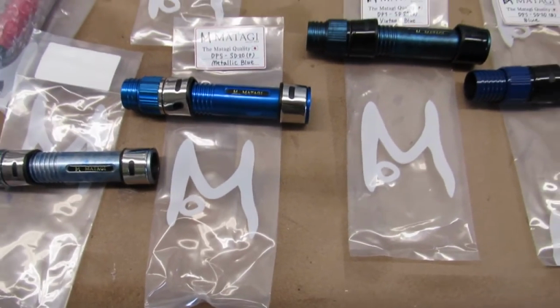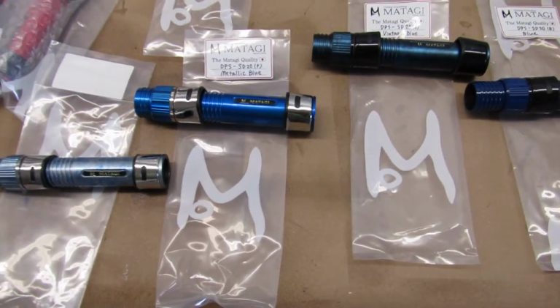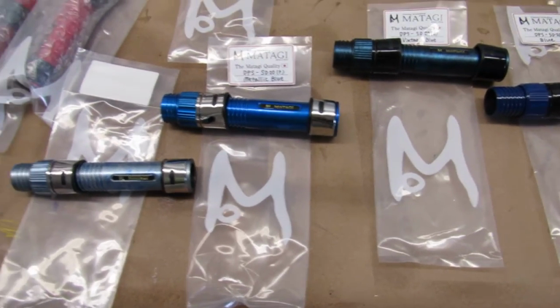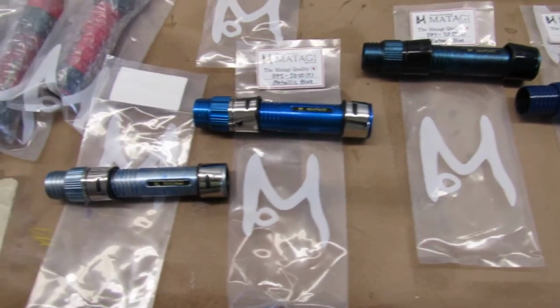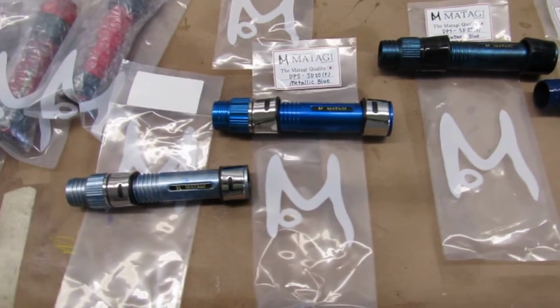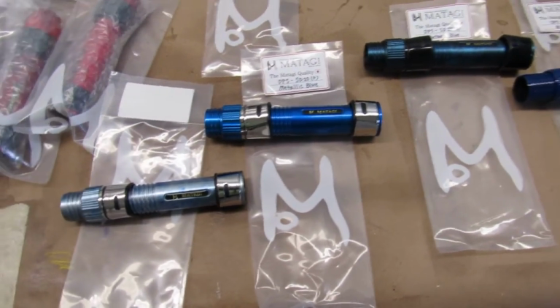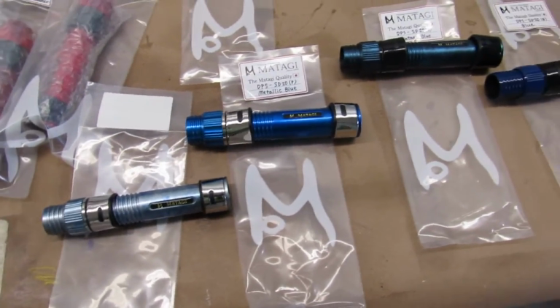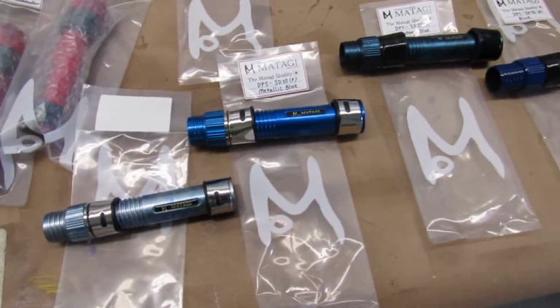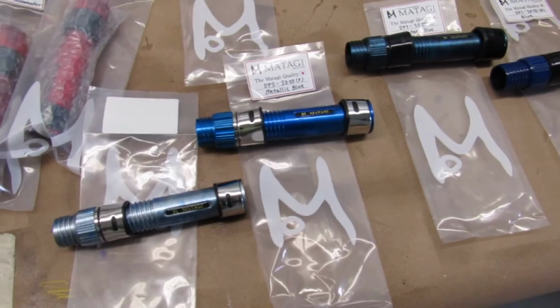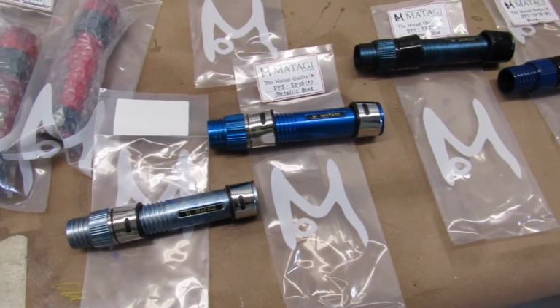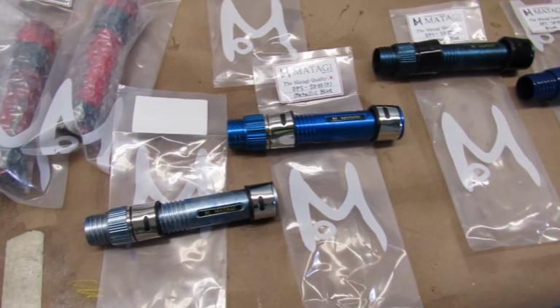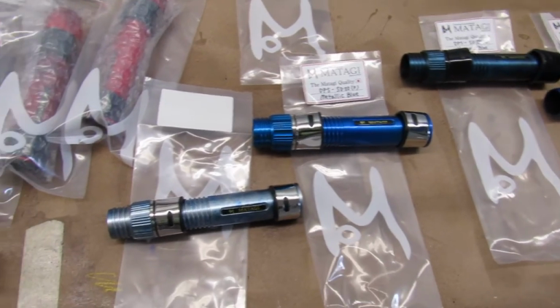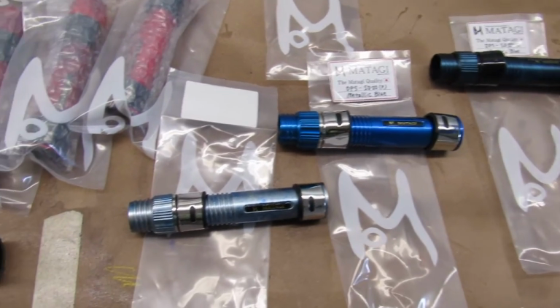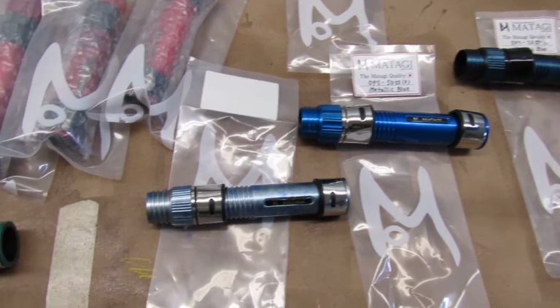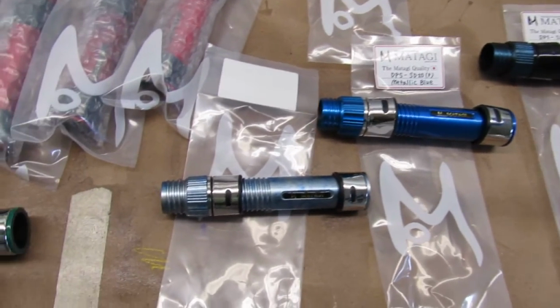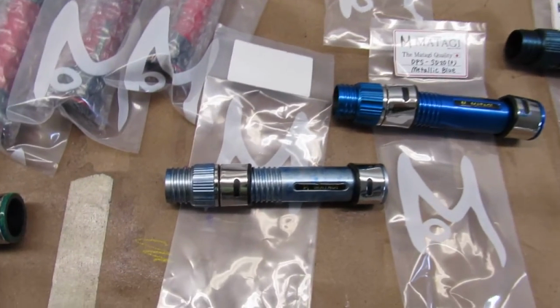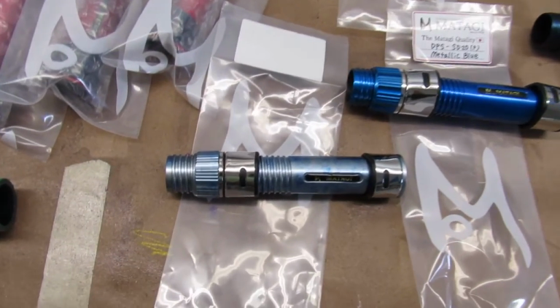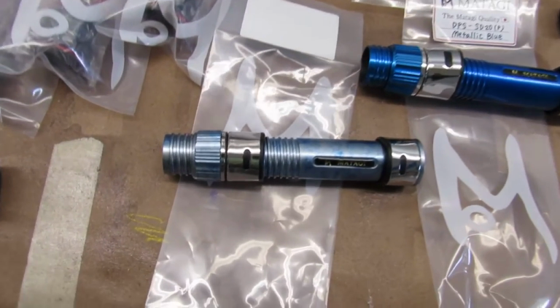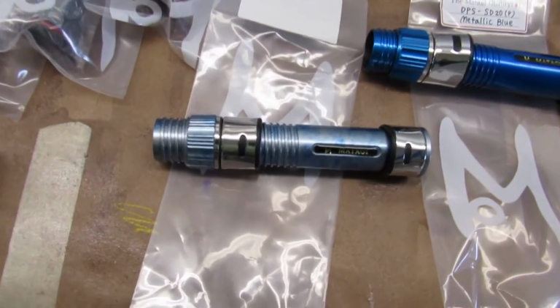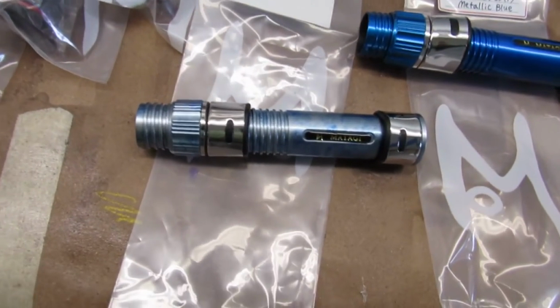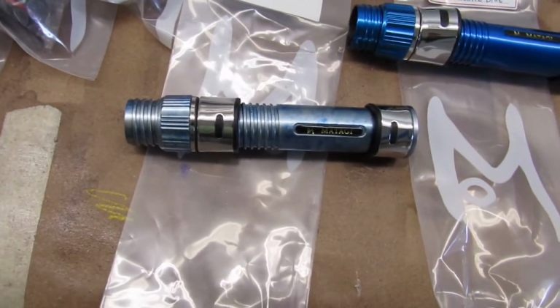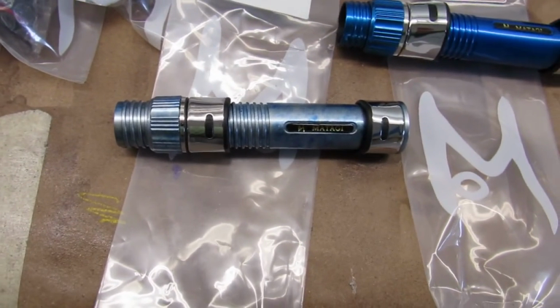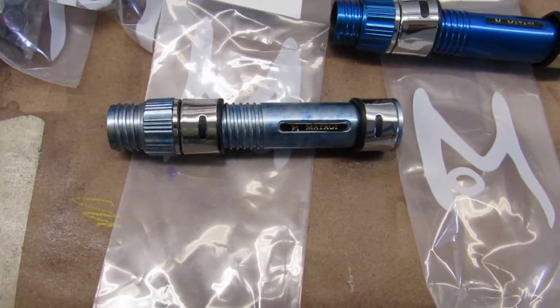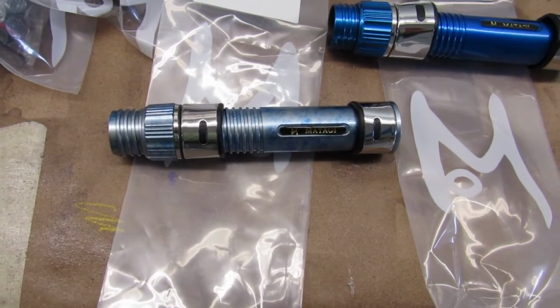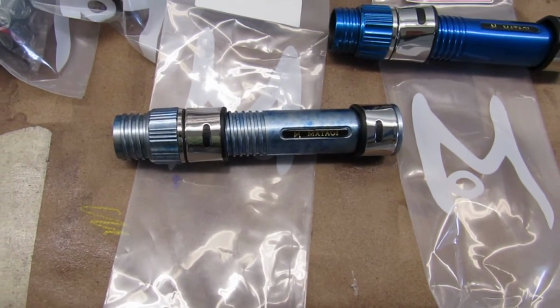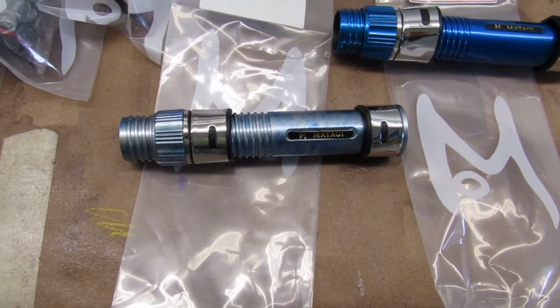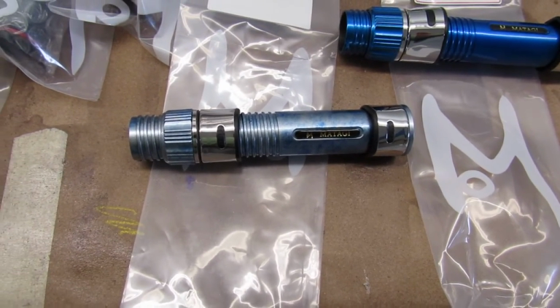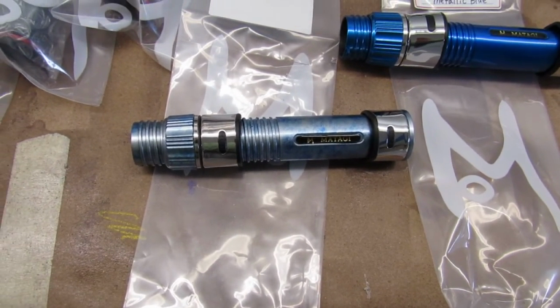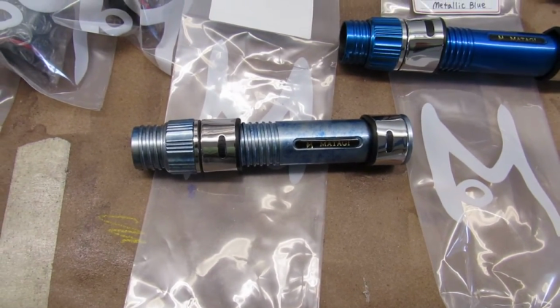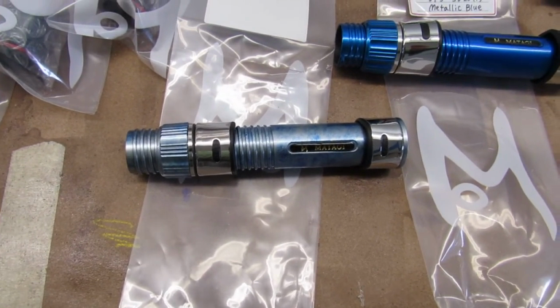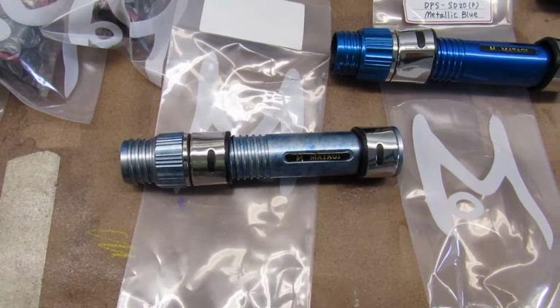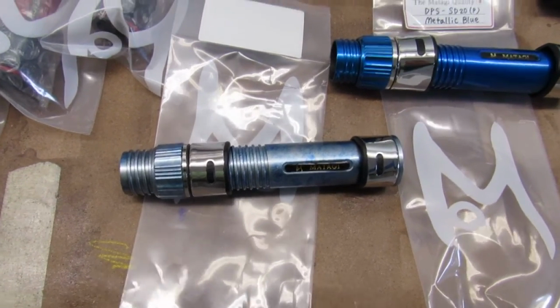A lot of the Matagi seats for a while were almost the same color — two blues. This here is a custom color, and this one is for Vinny Dano.